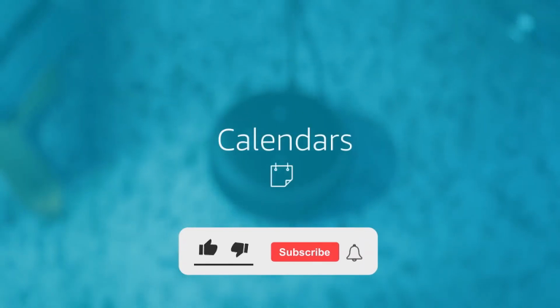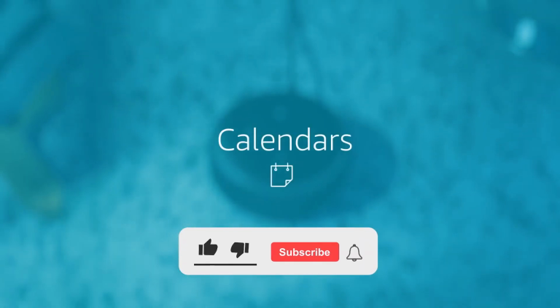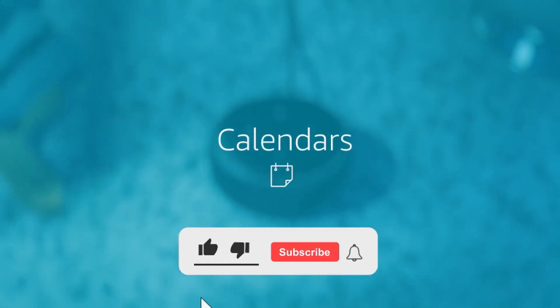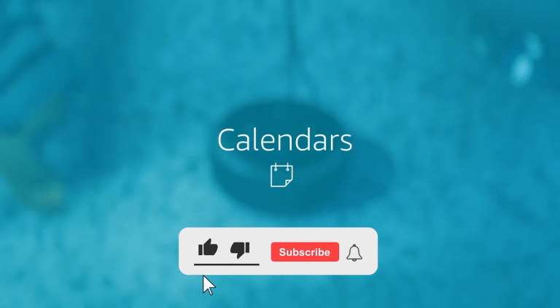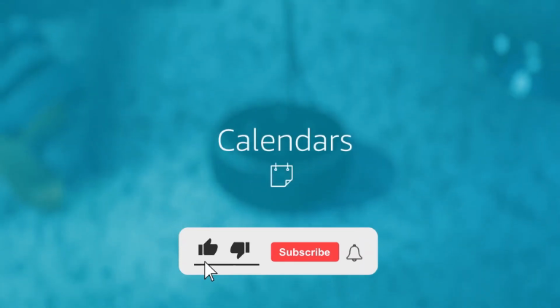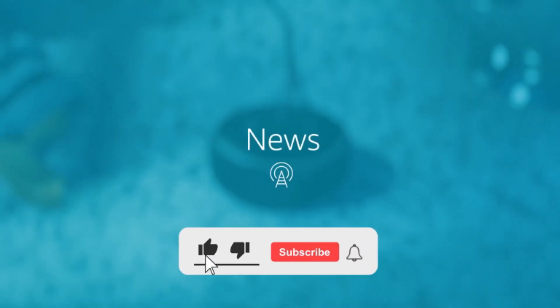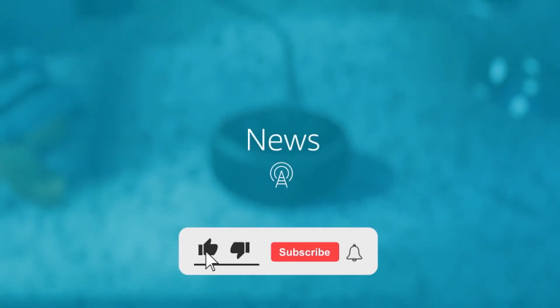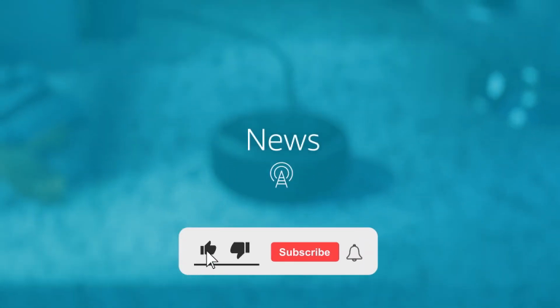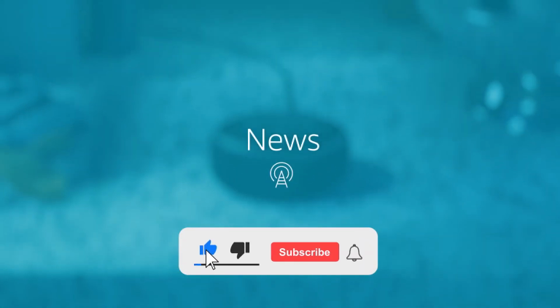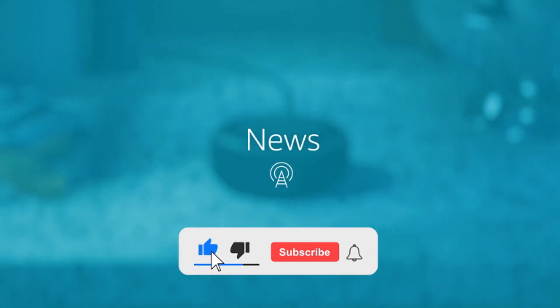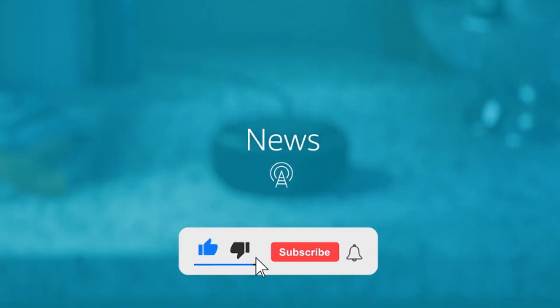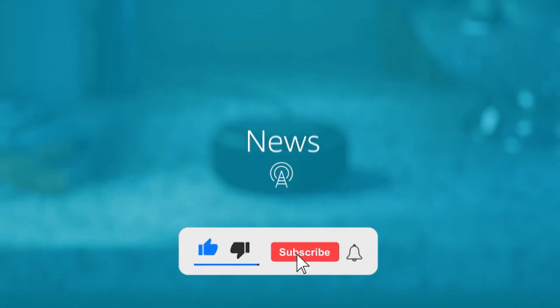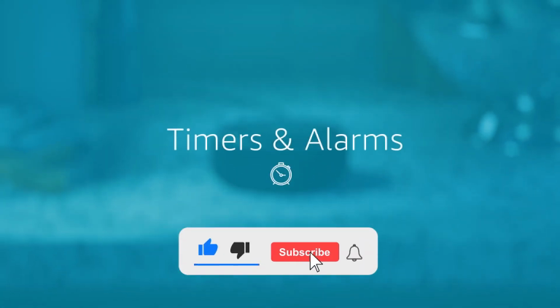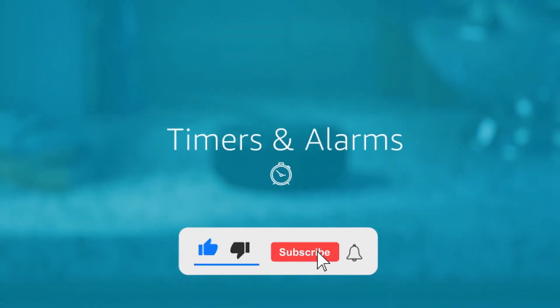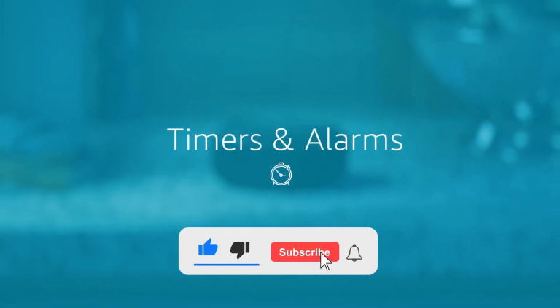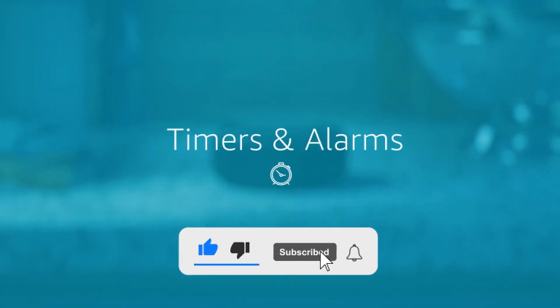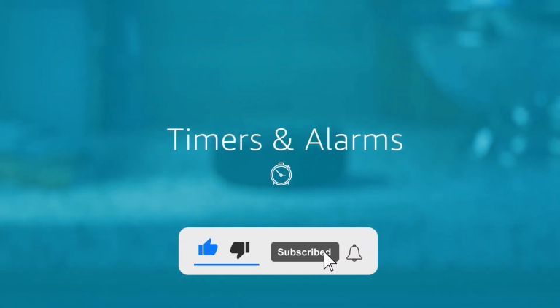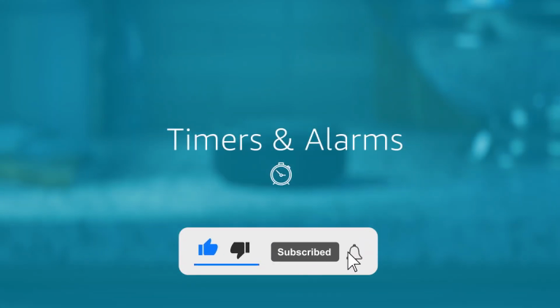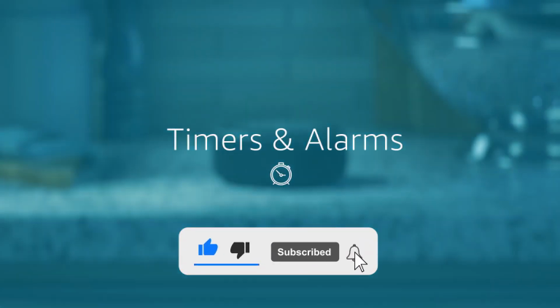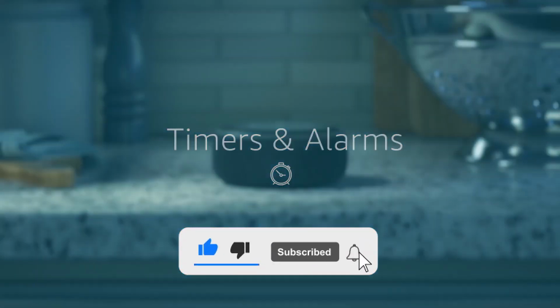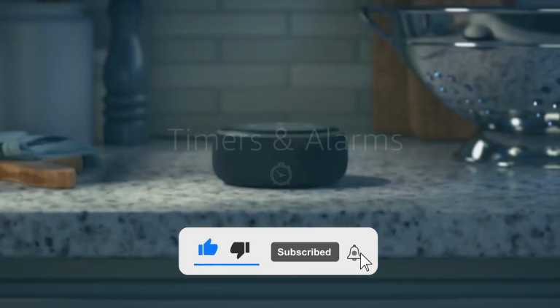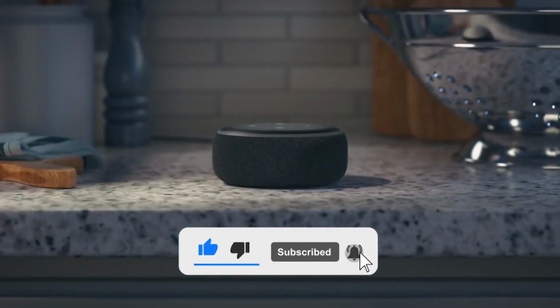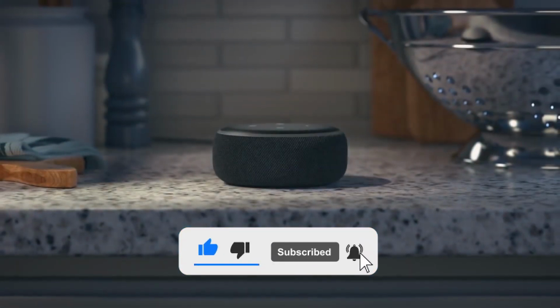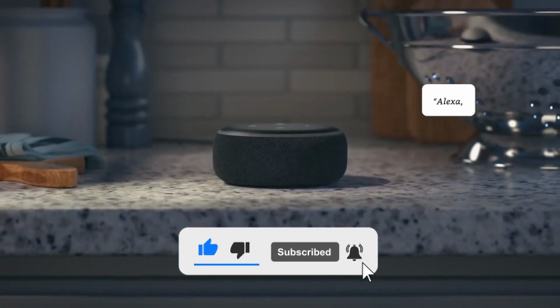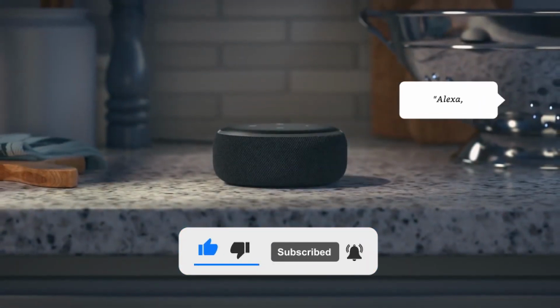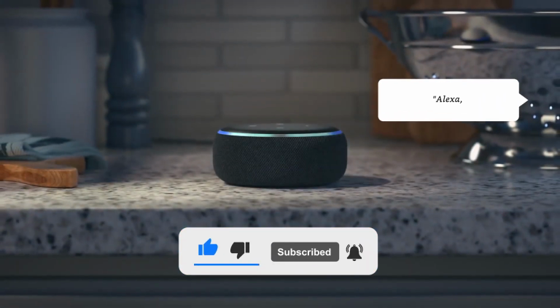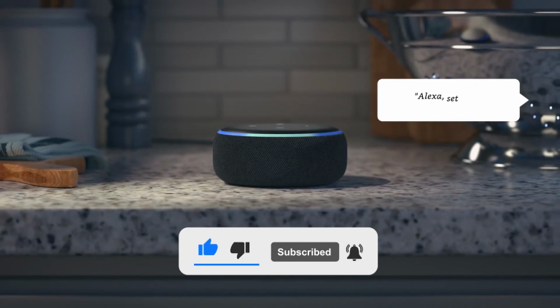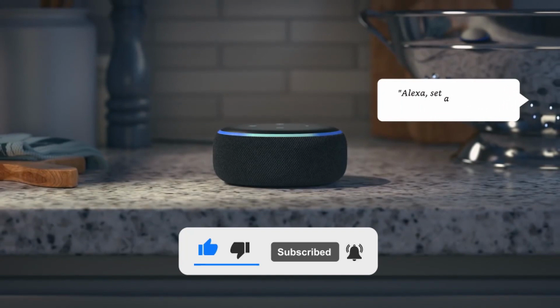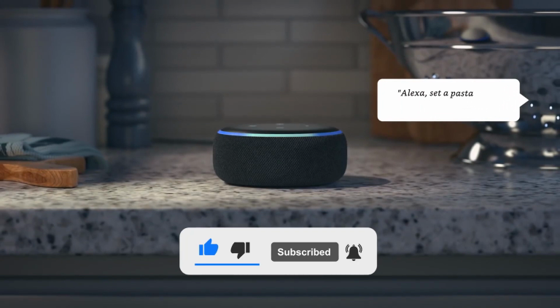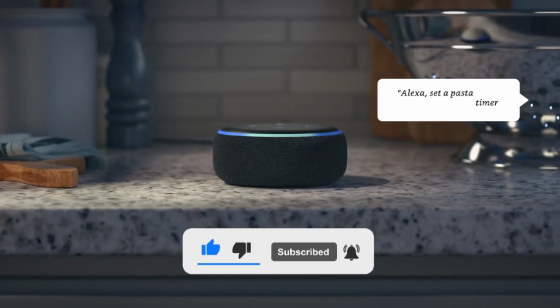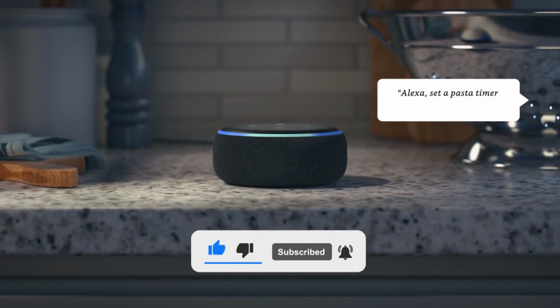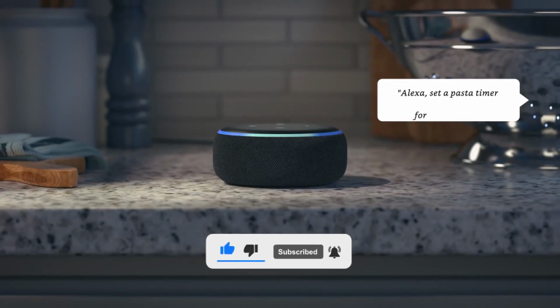But before we start our video, please subscribe to our YouTube channel and press the bell icon.